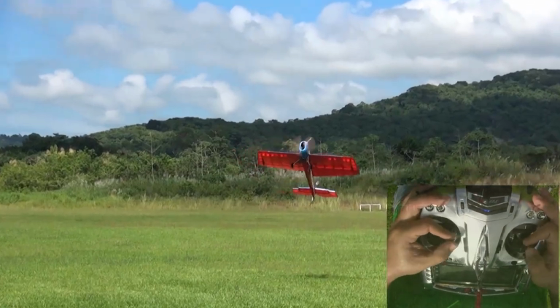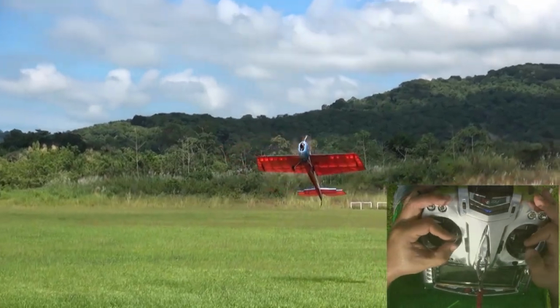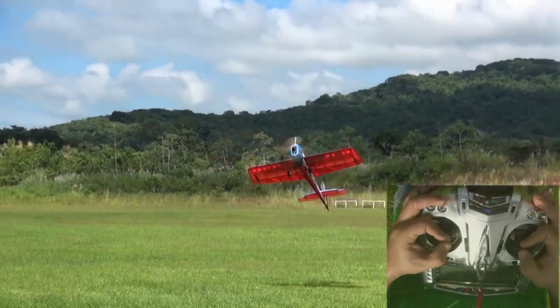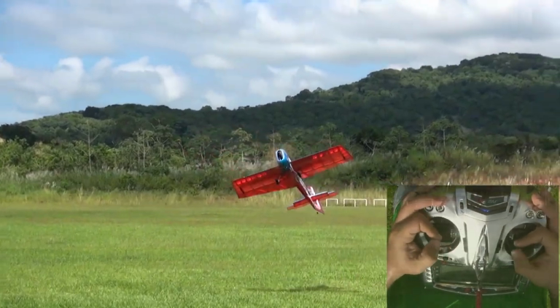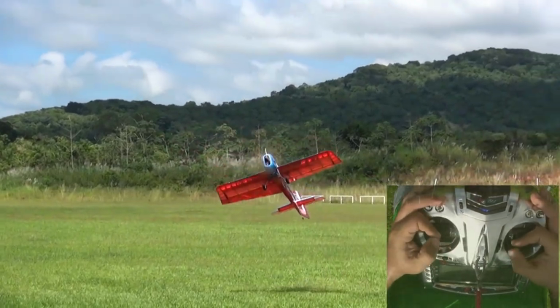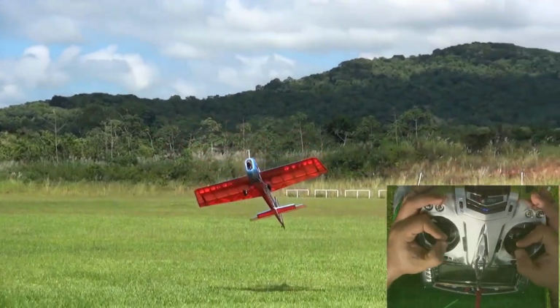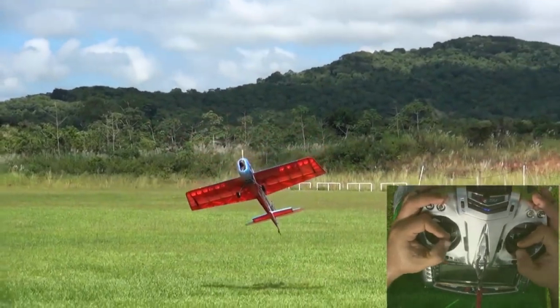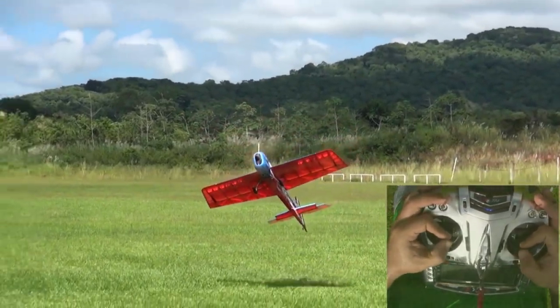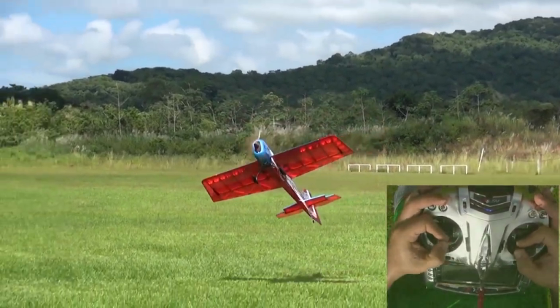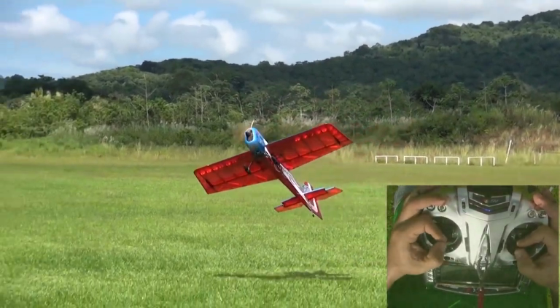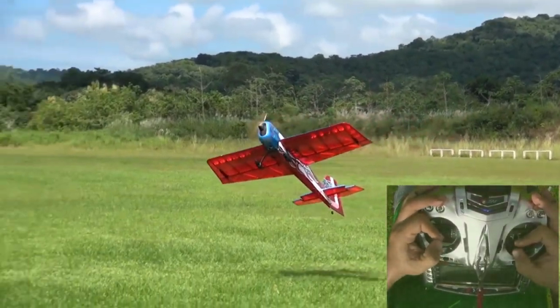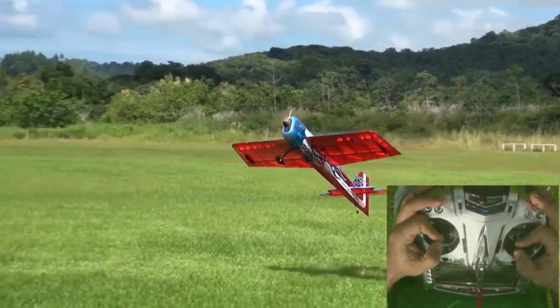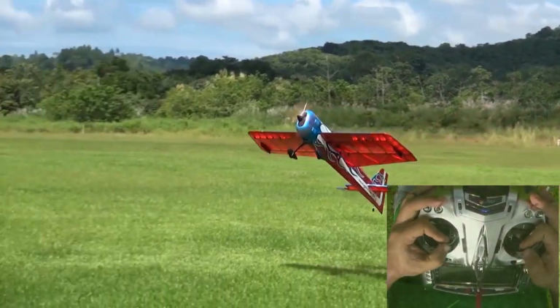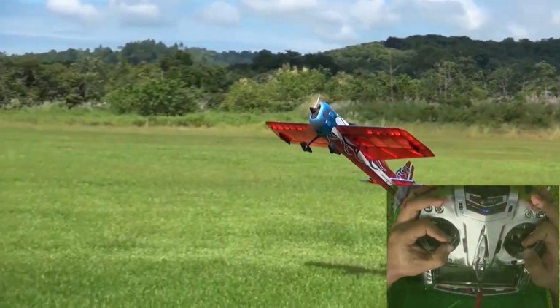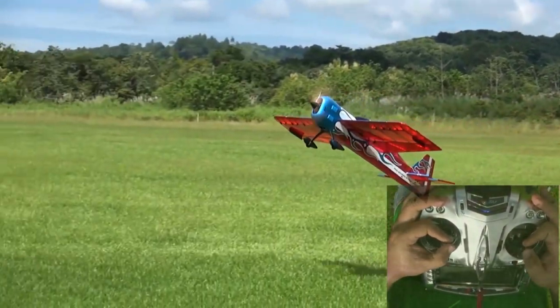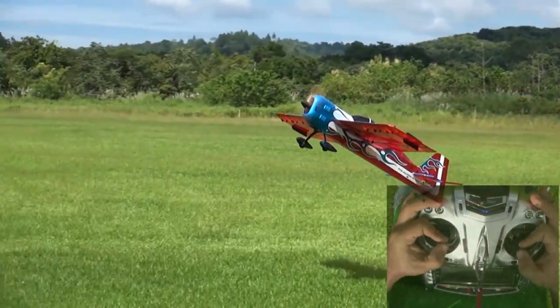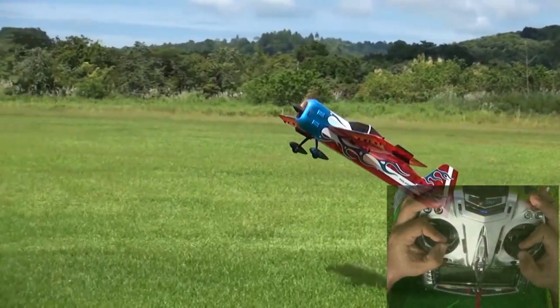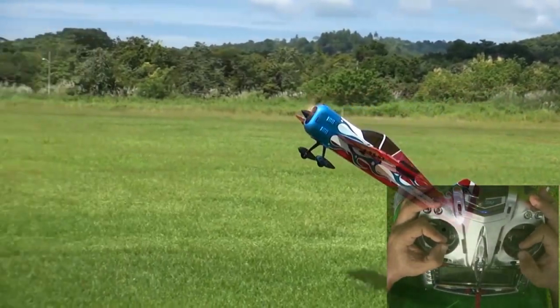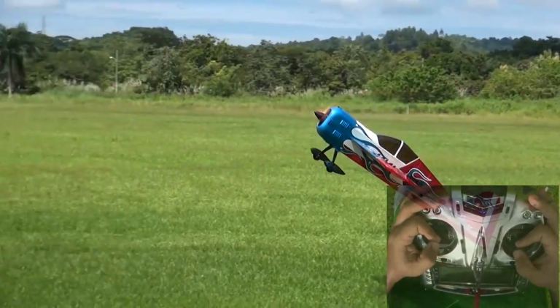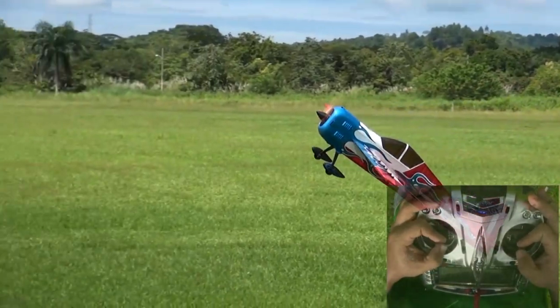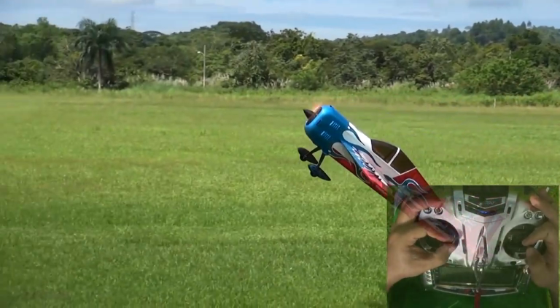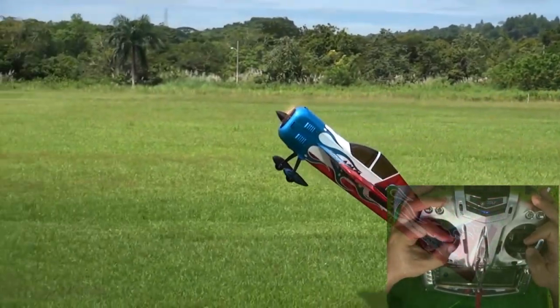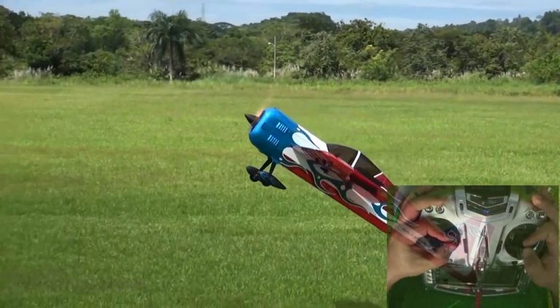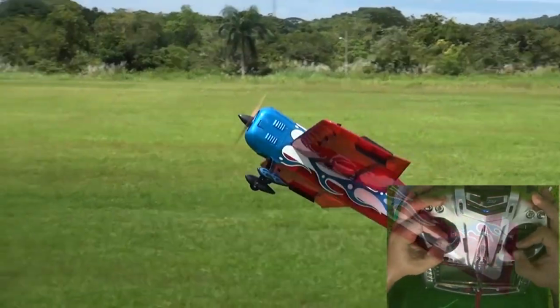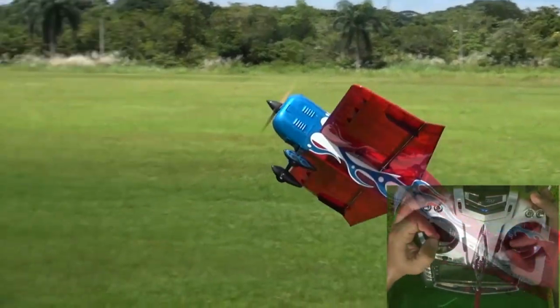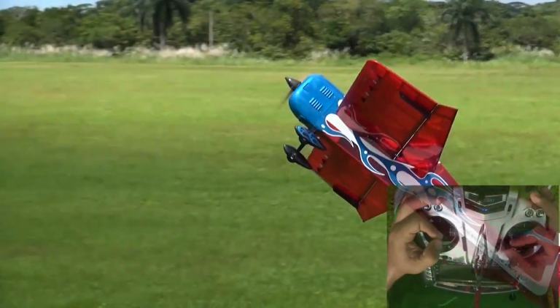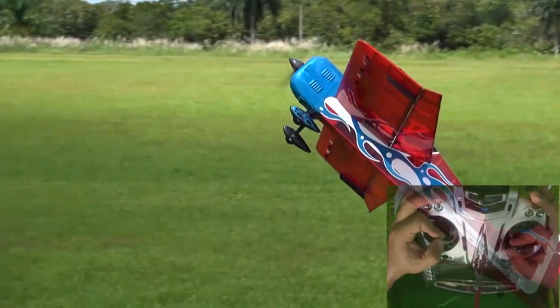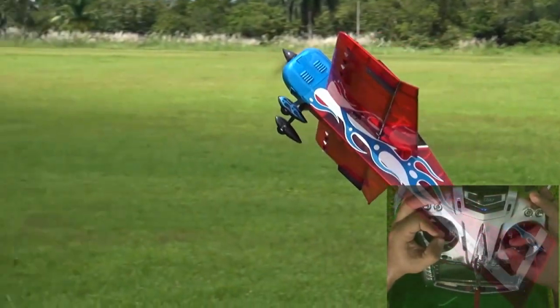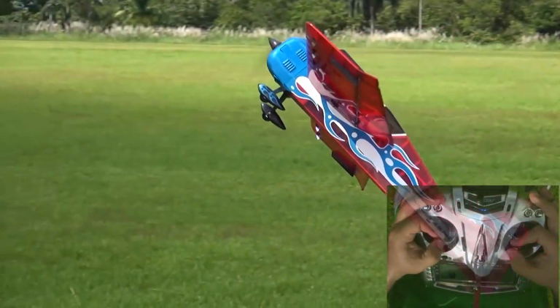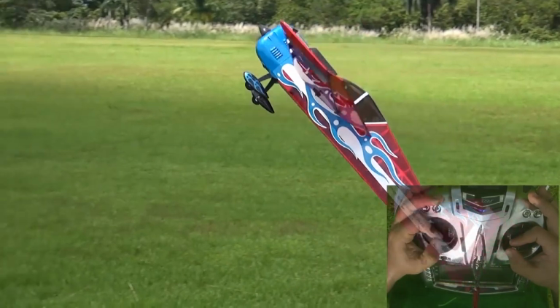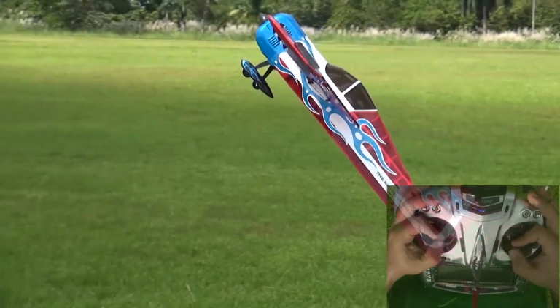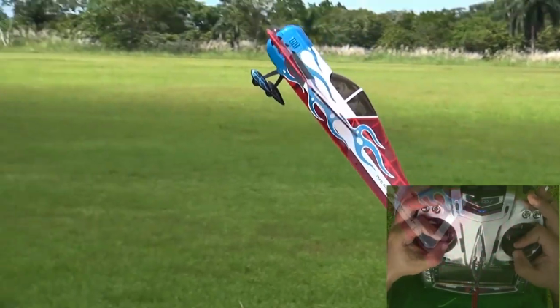You'll need a plane with light wing loading, big control surfaces, and high throws, like the Addiction XL here.